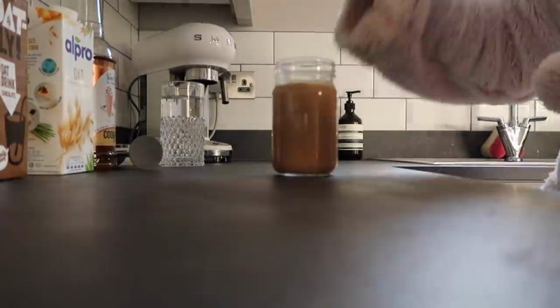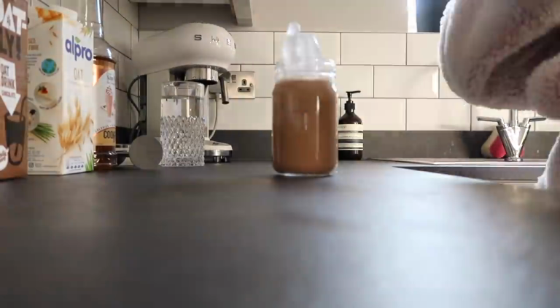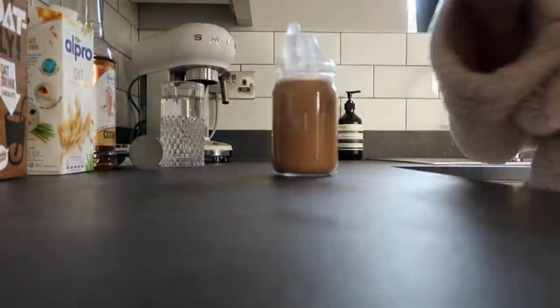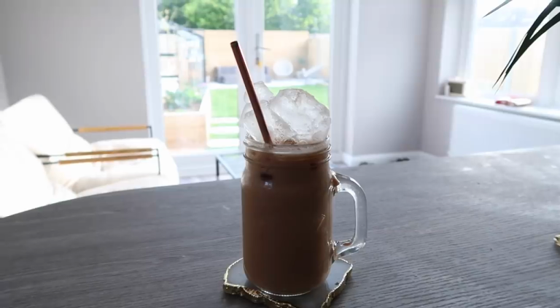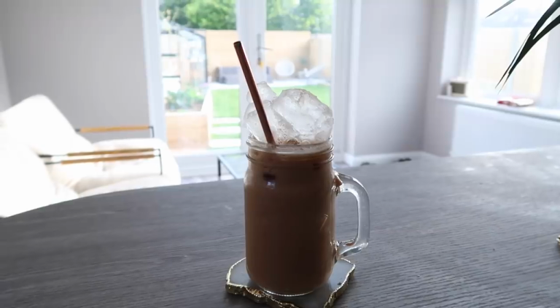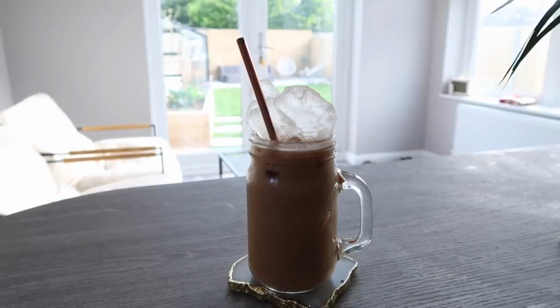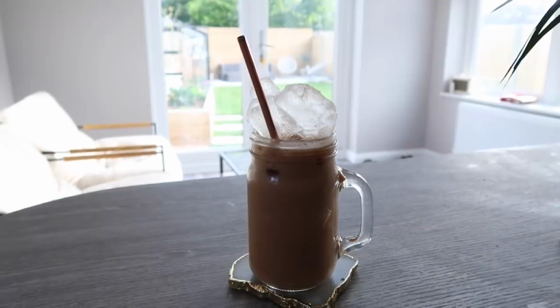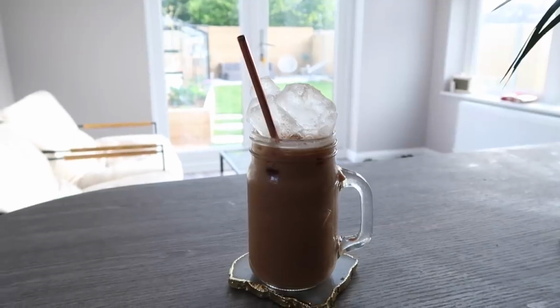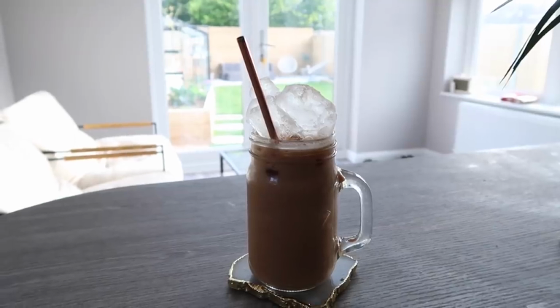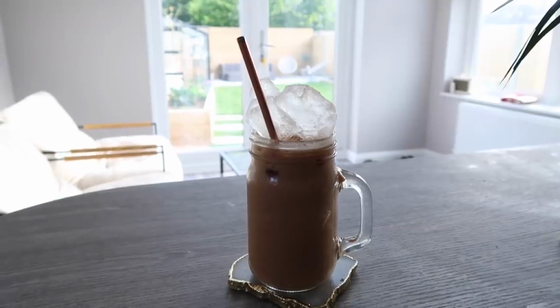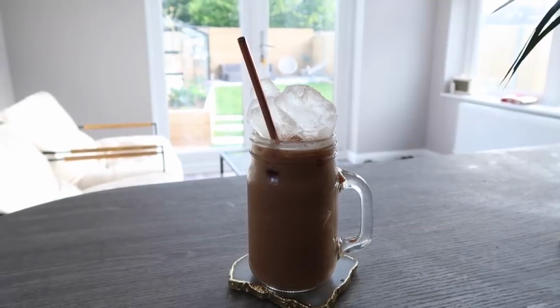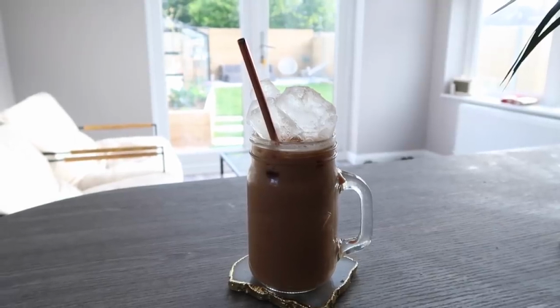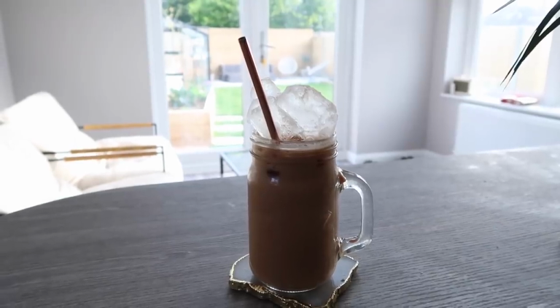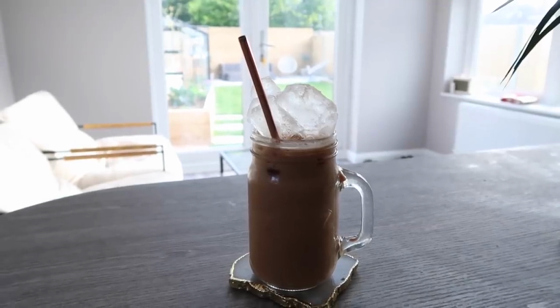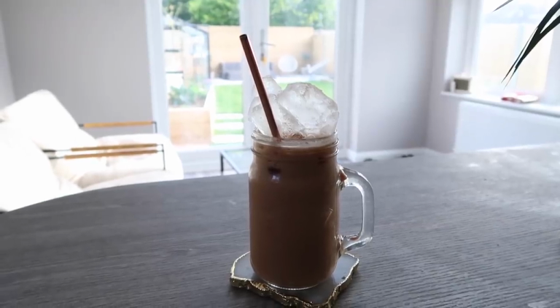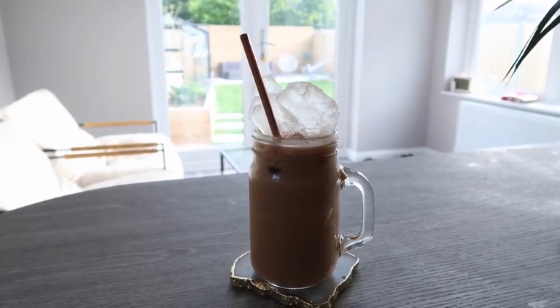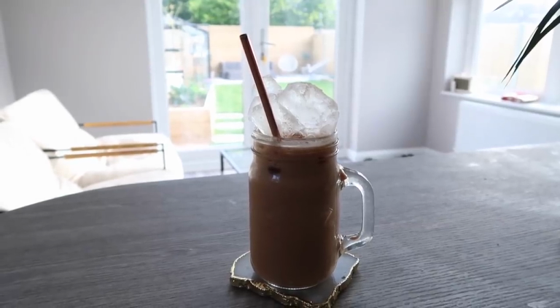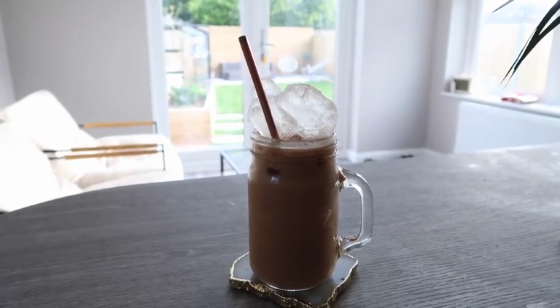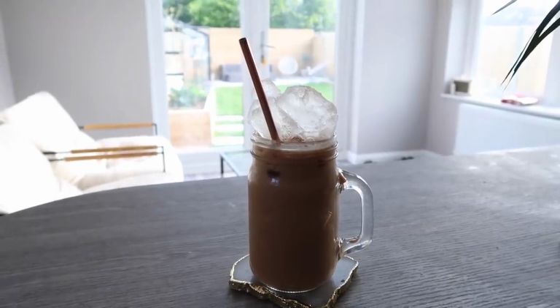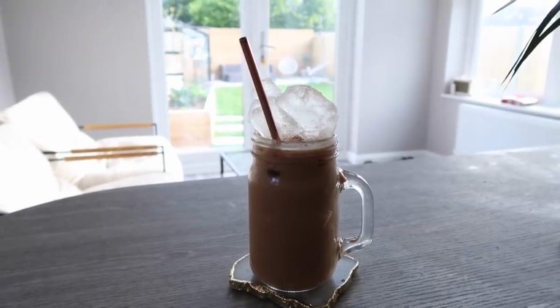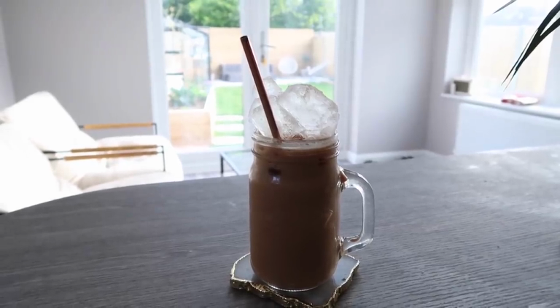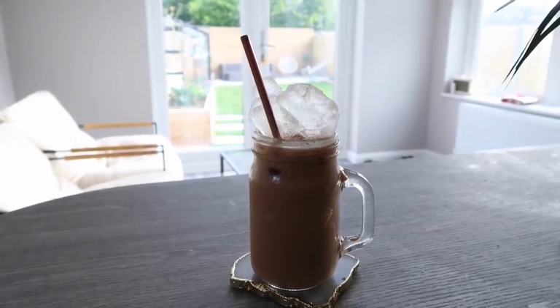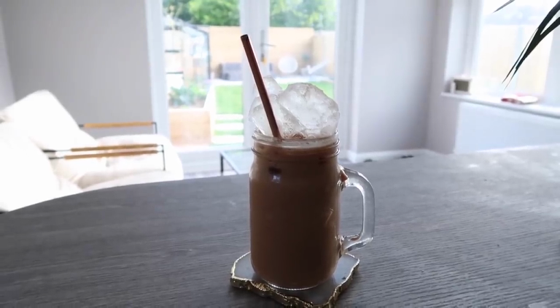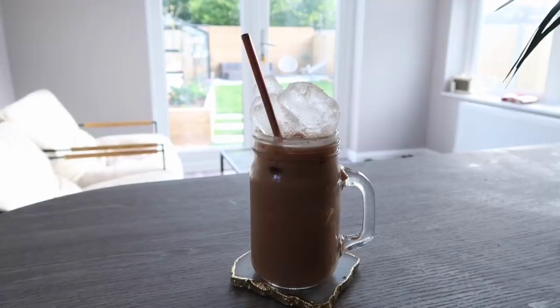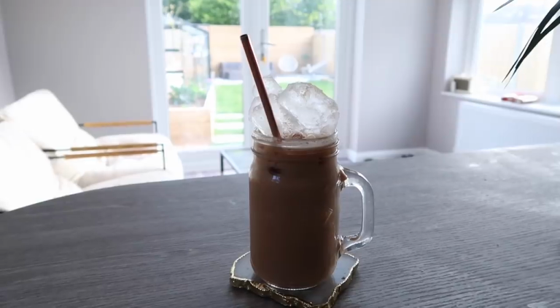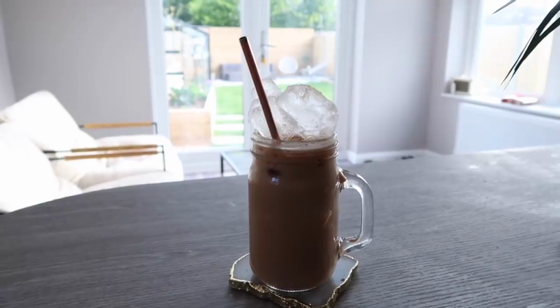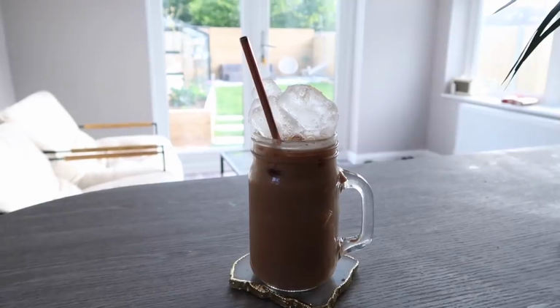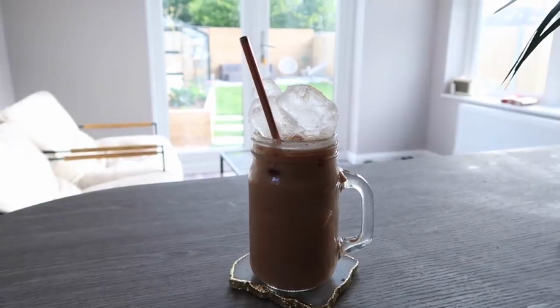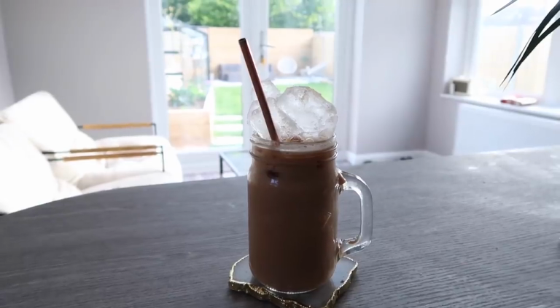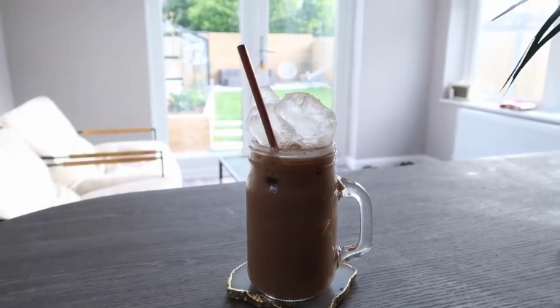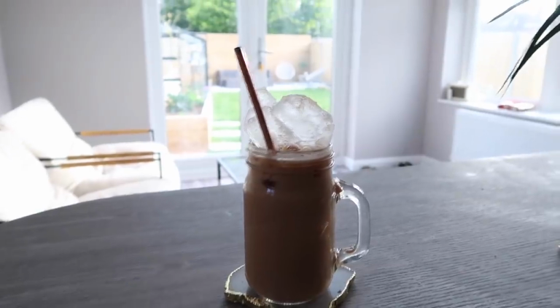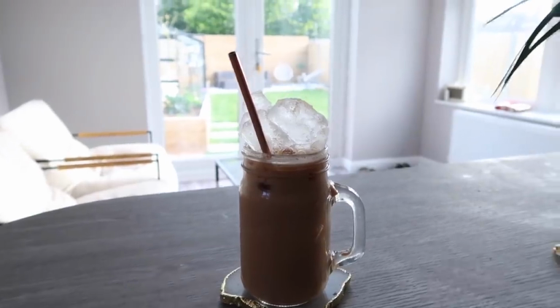This morning's coffee has a very interesting look but it's a vibe — I'm going with it.